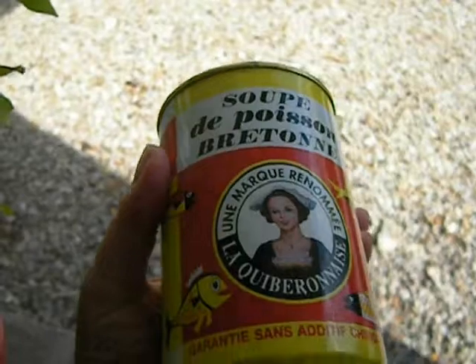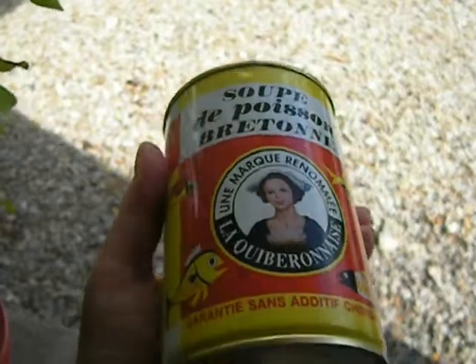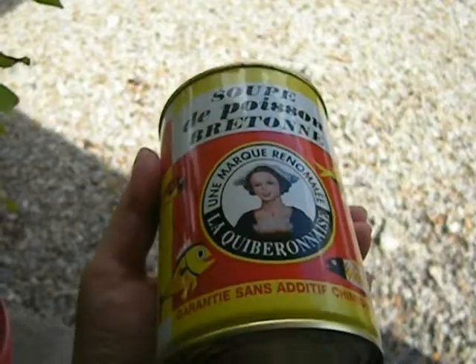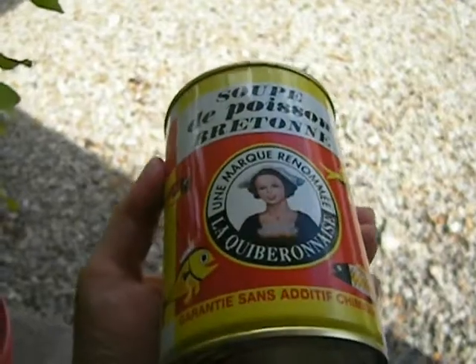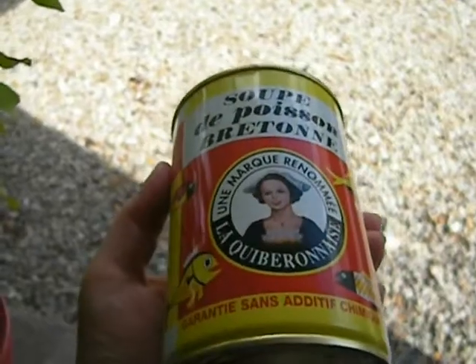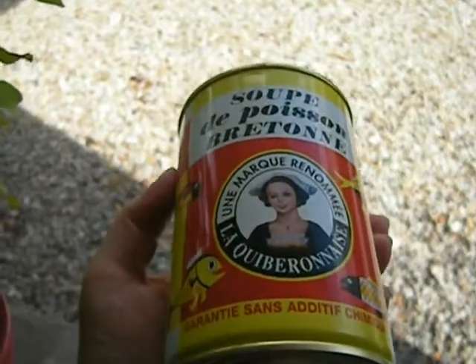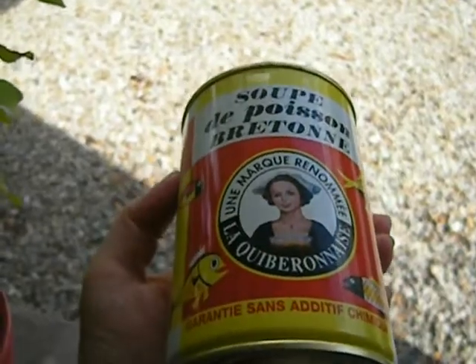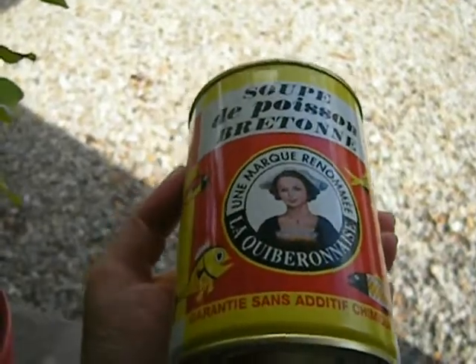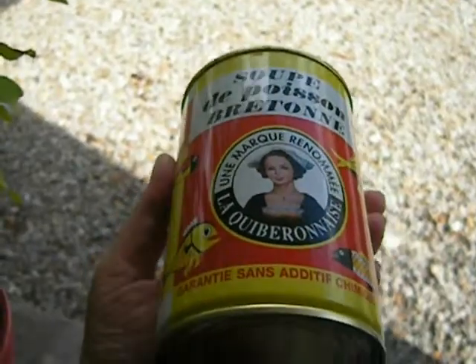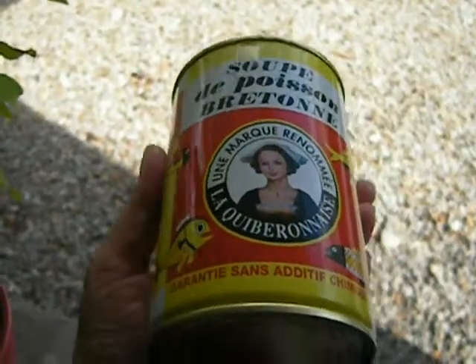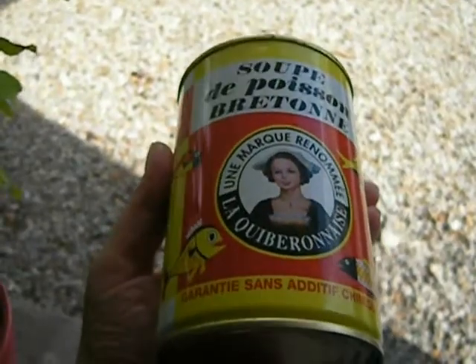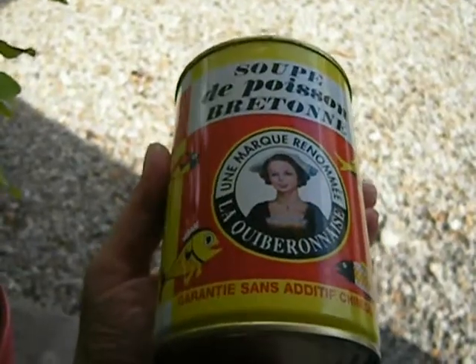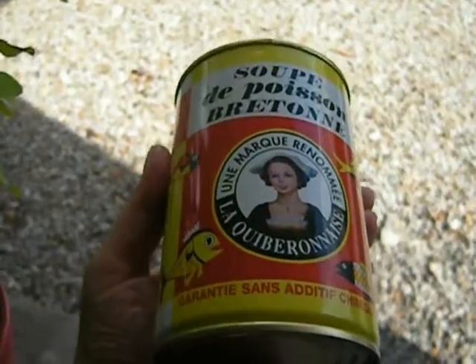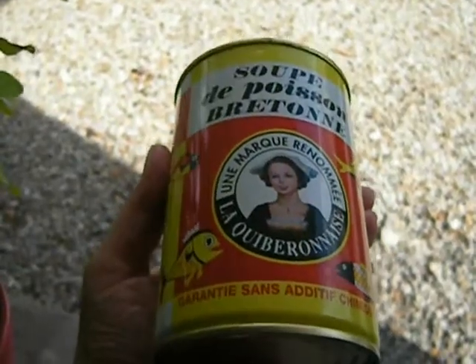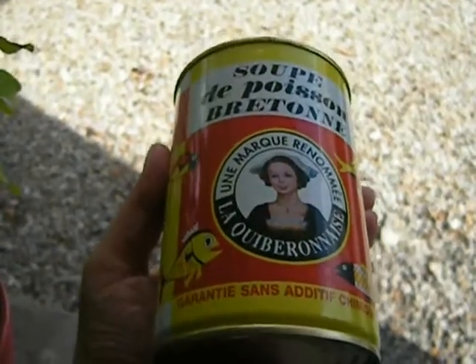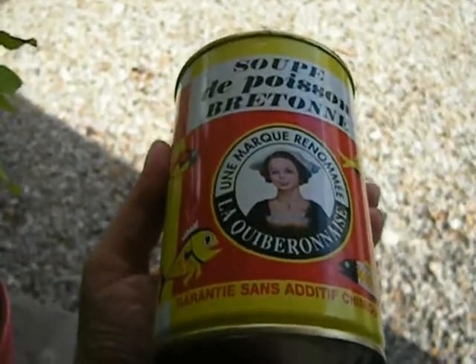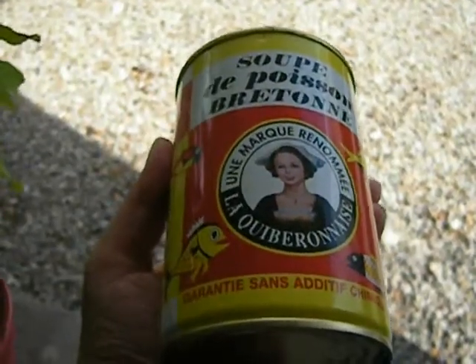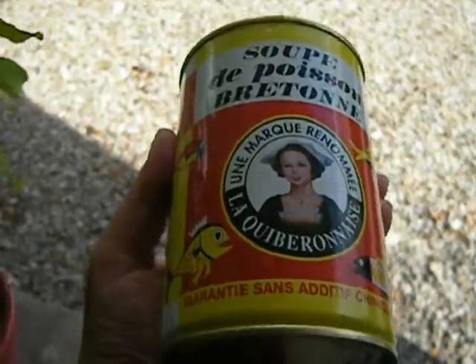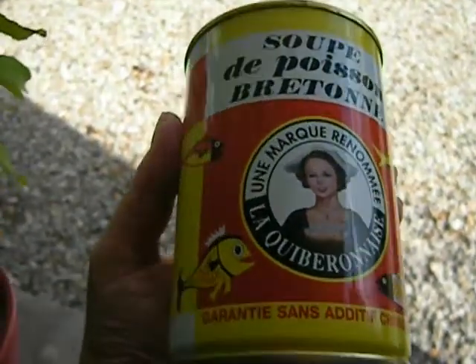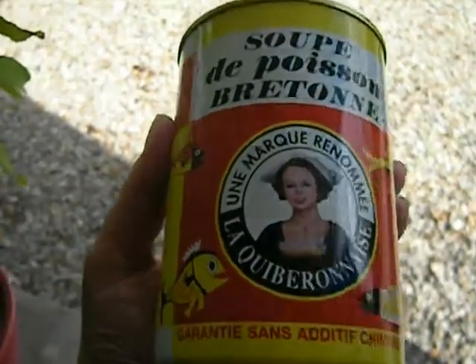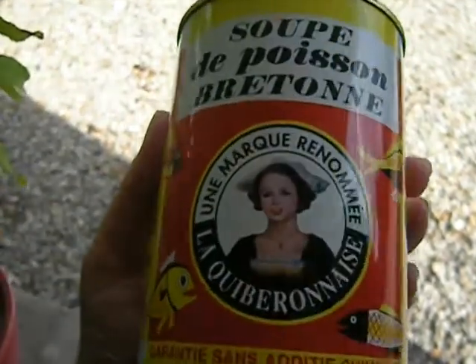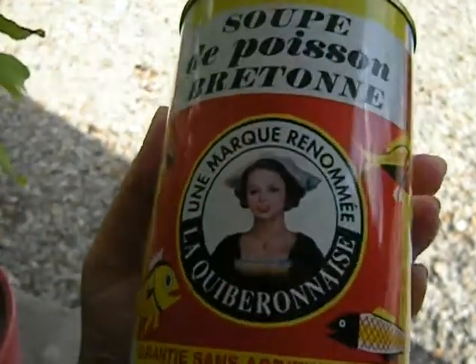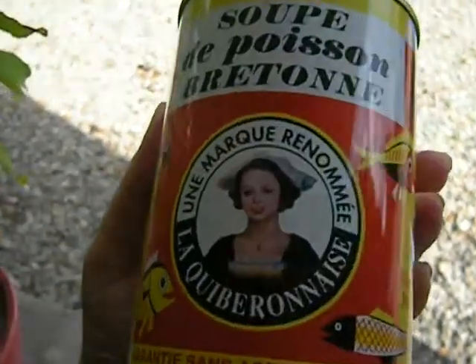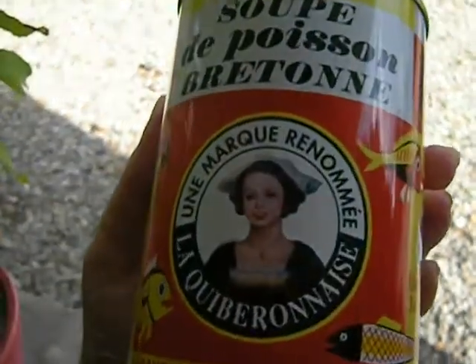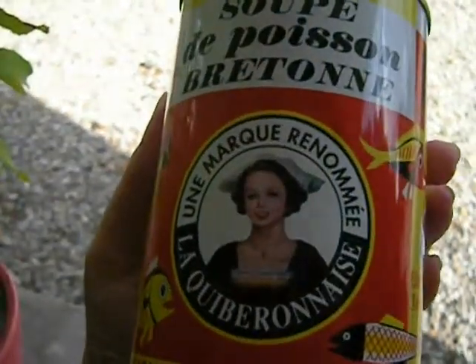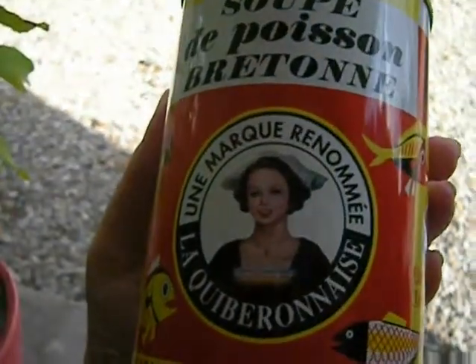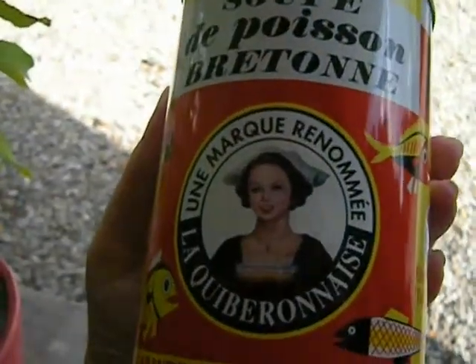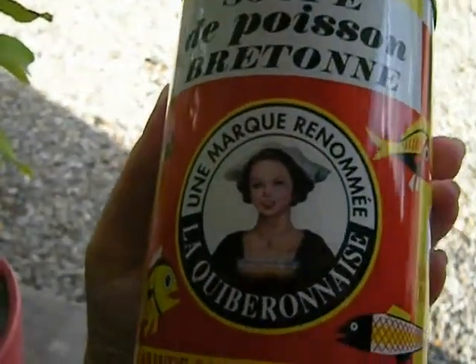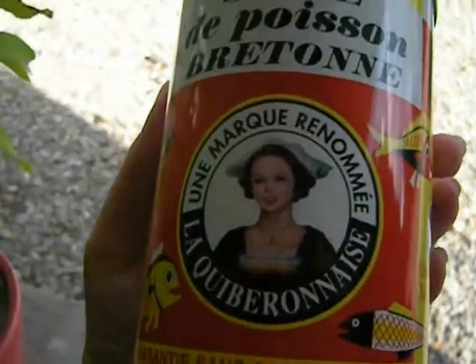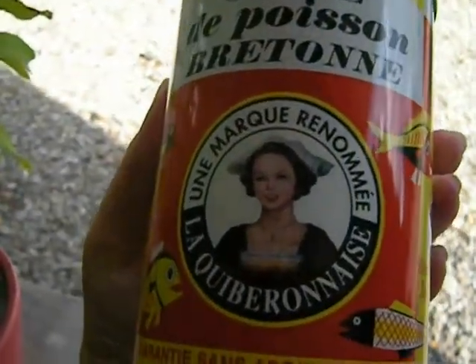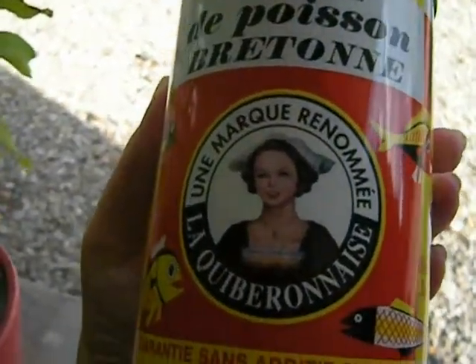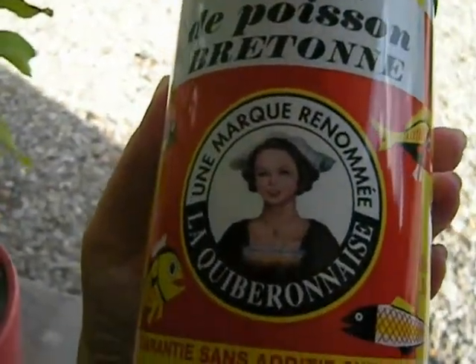But French portions are small. I just think this is hilarious.